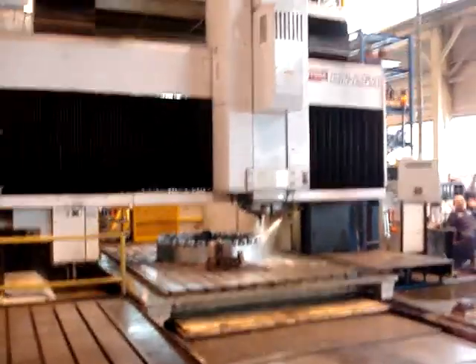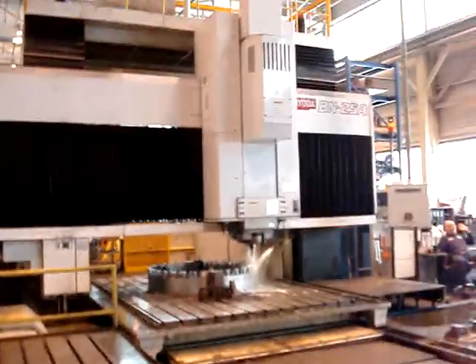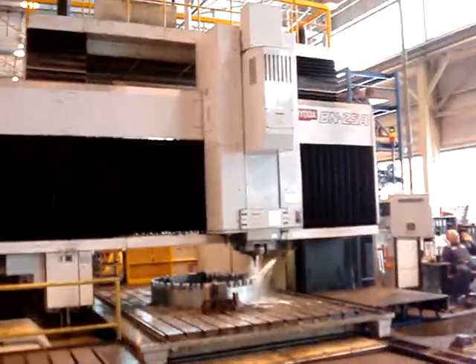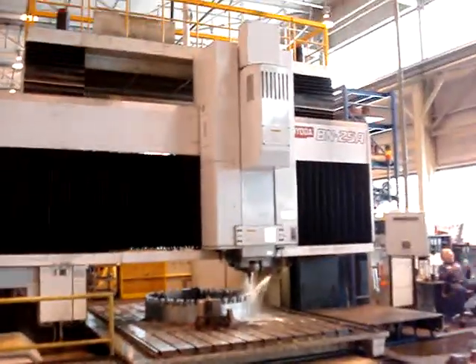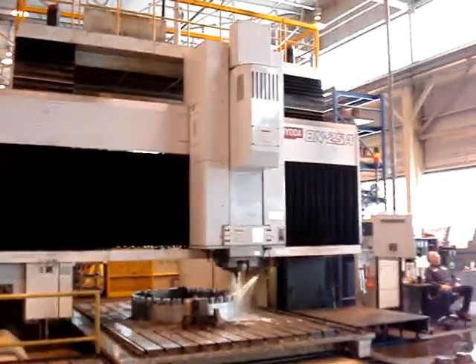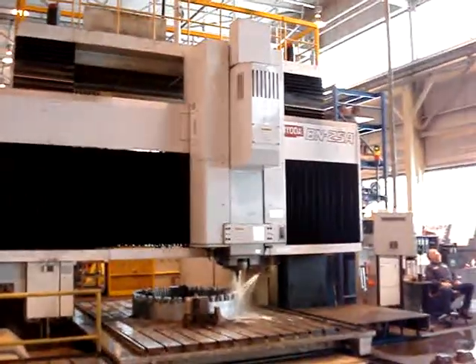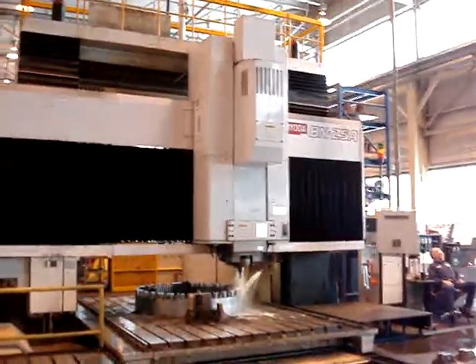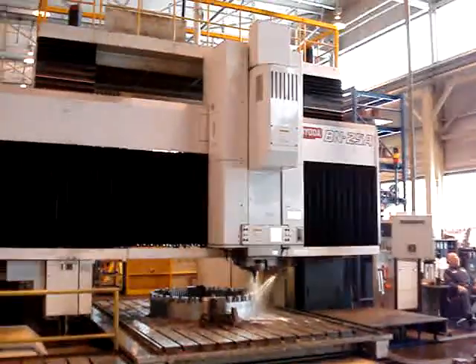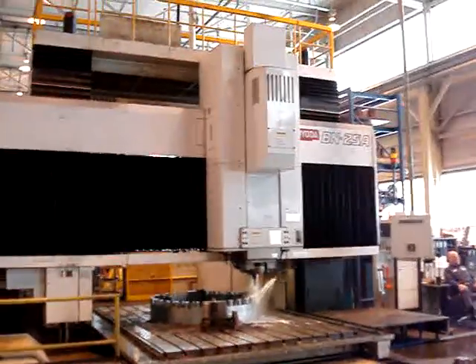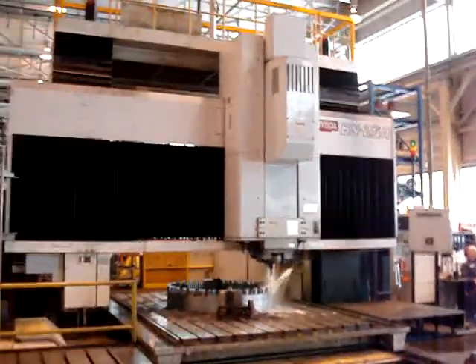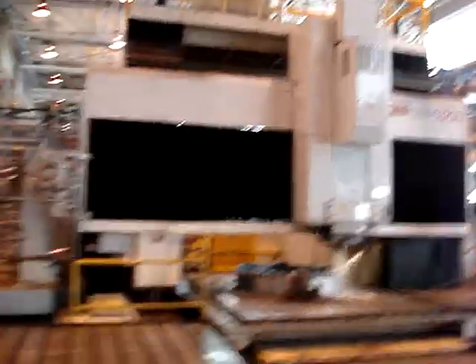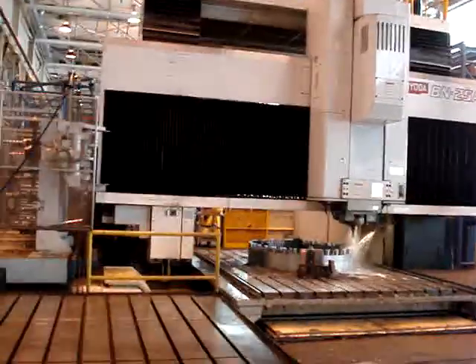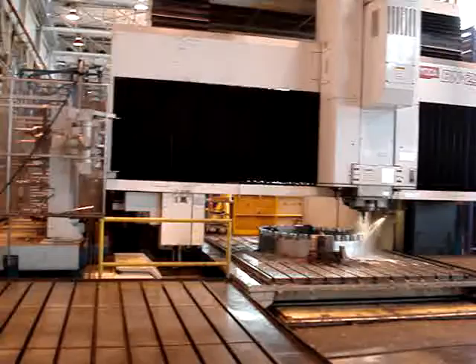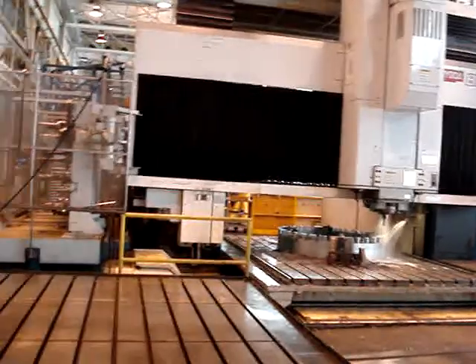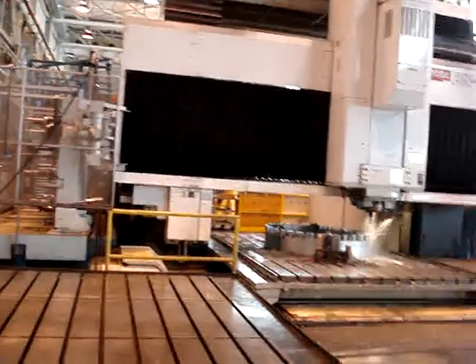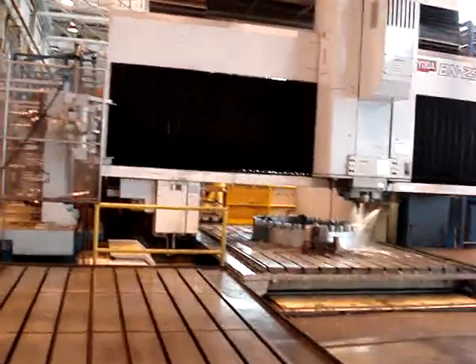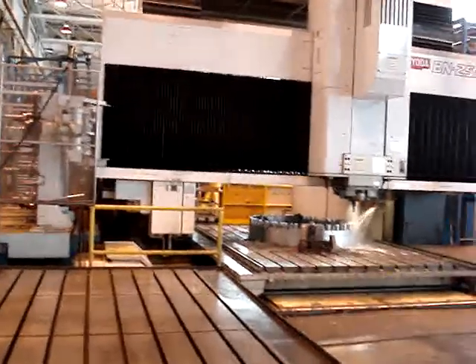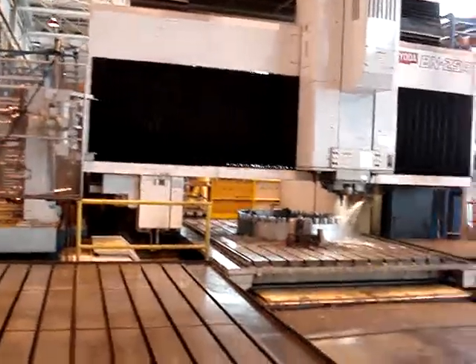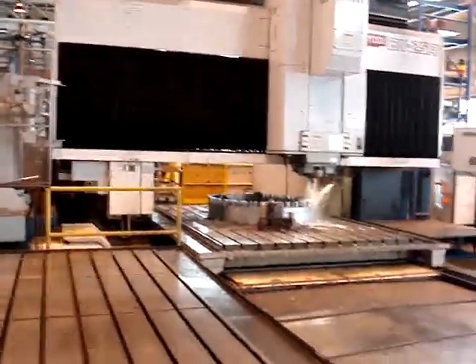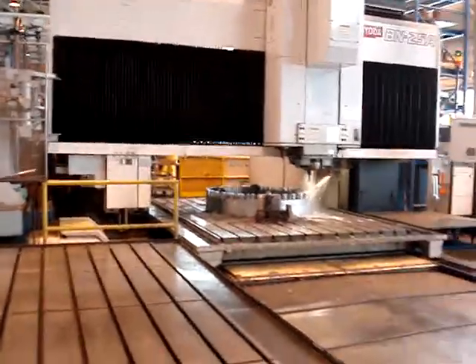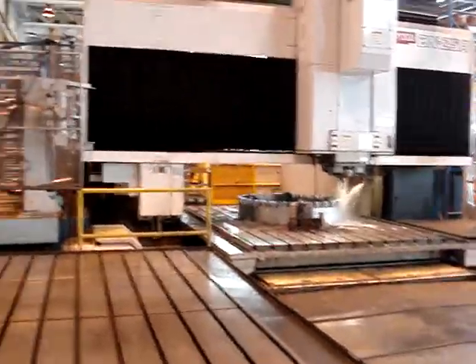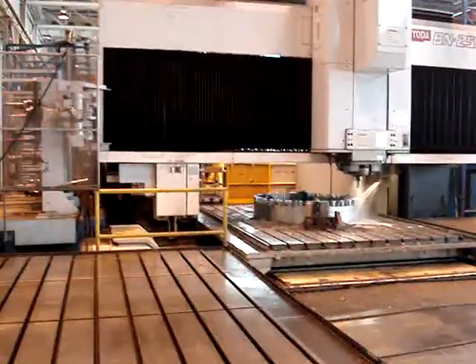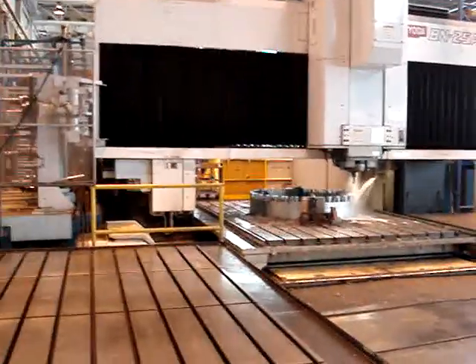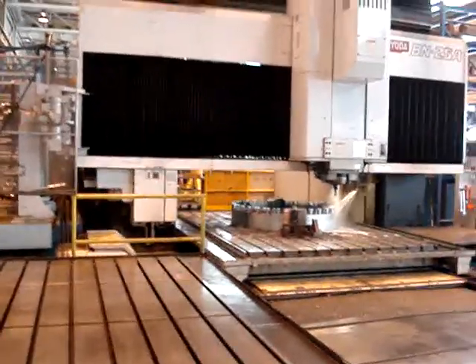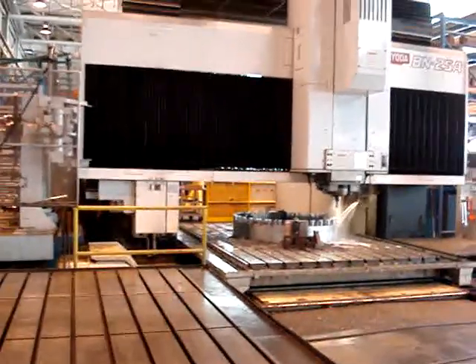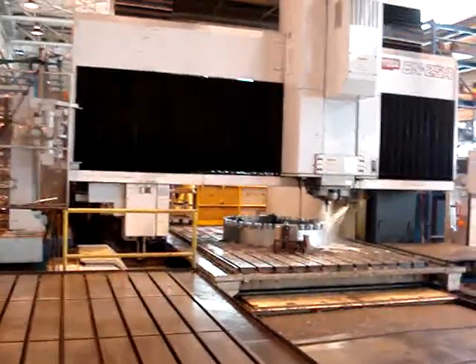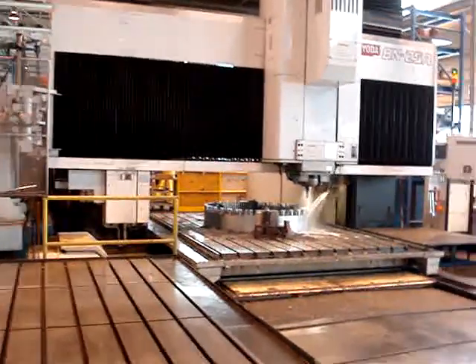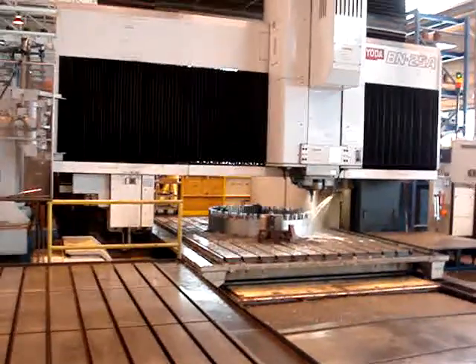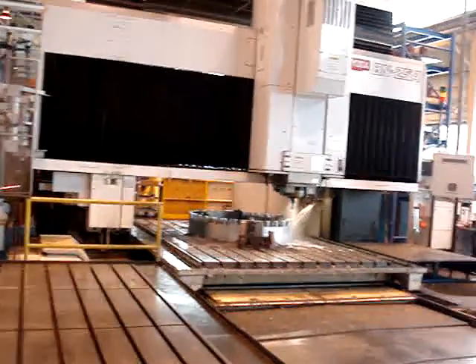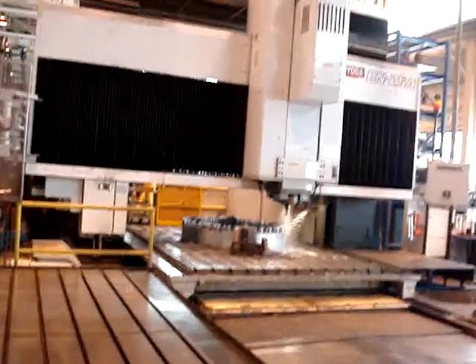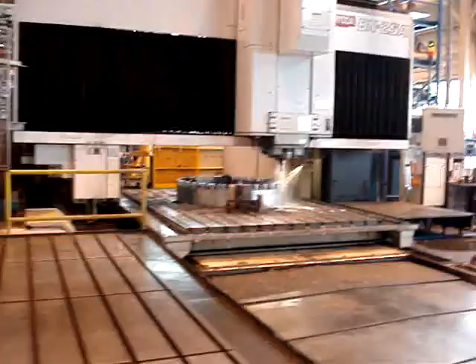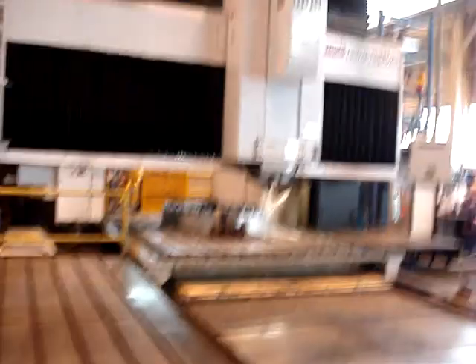They're 1992 machines with 15M controls. They're operational and they hold very tight tolerances.